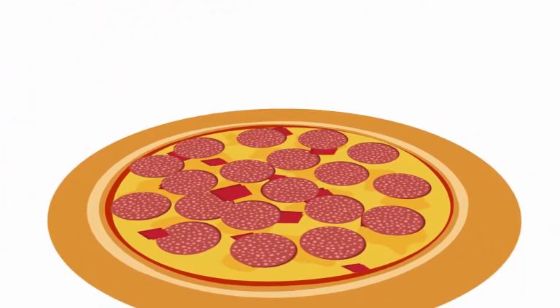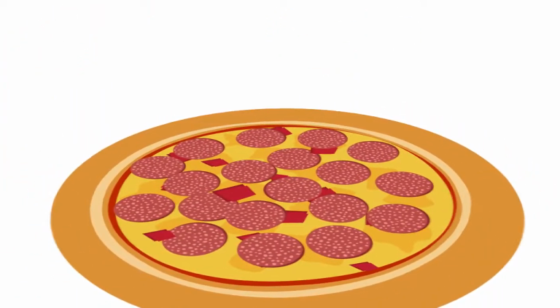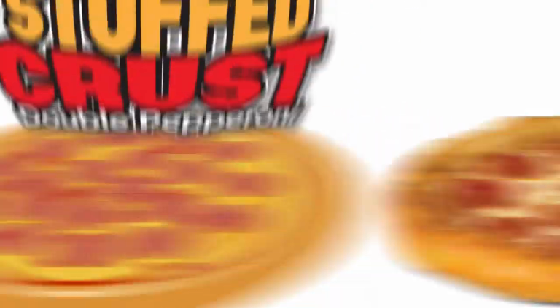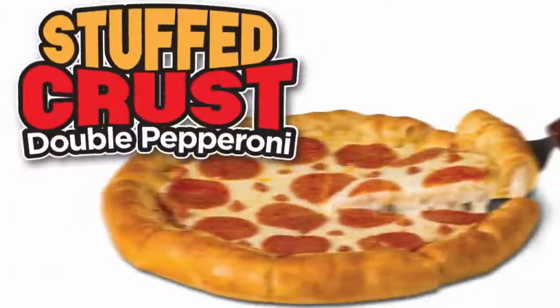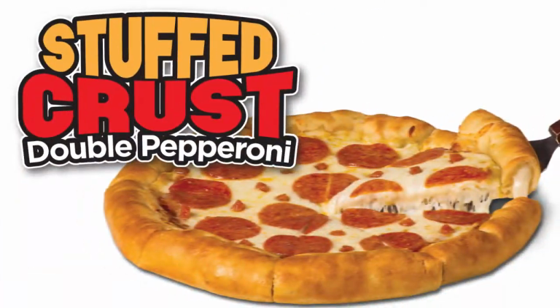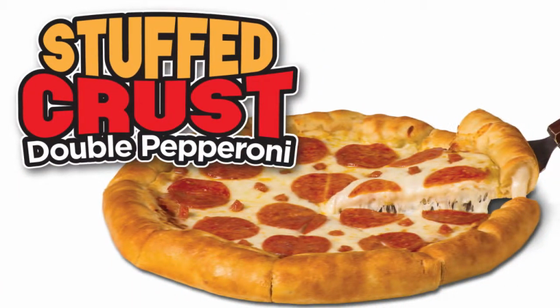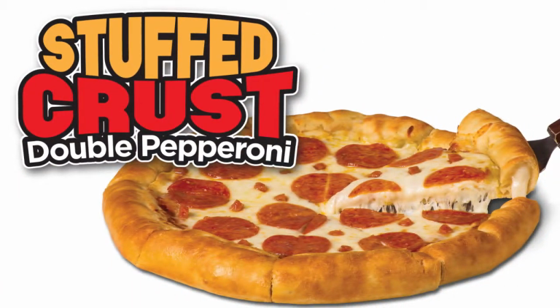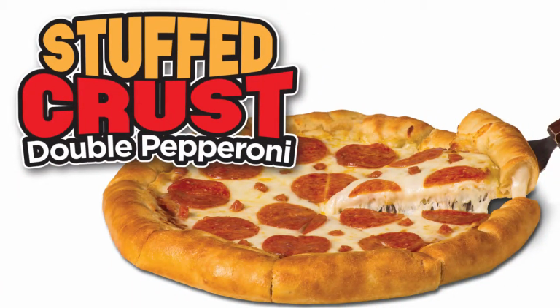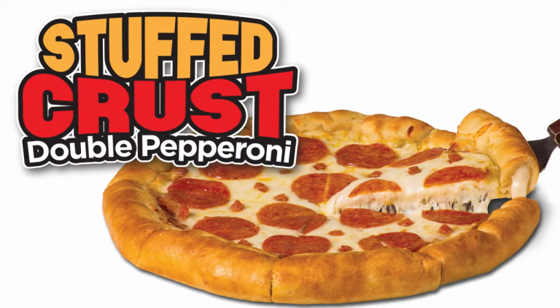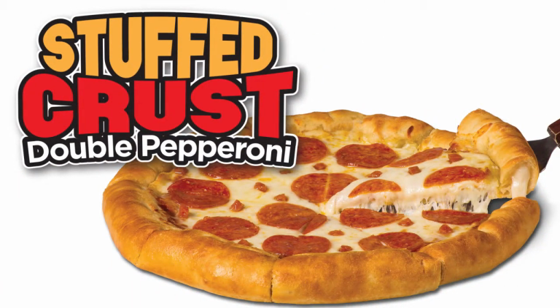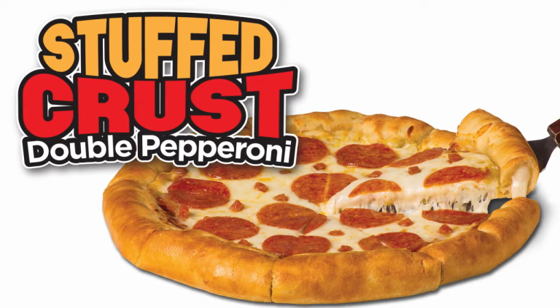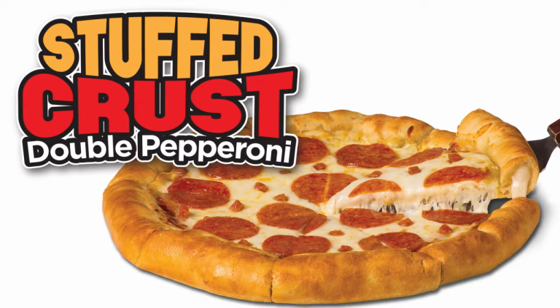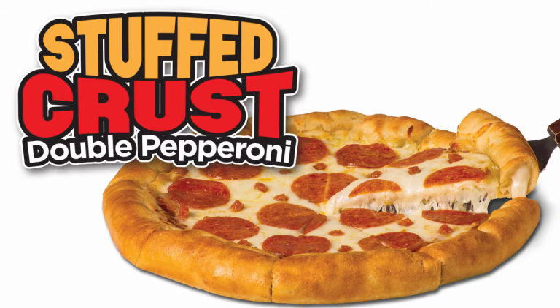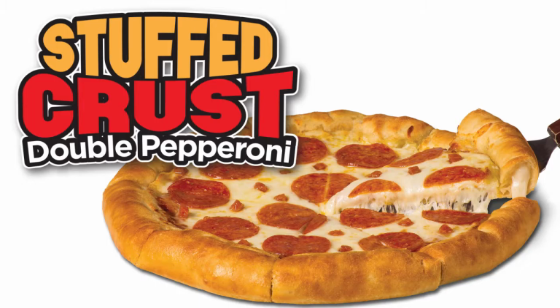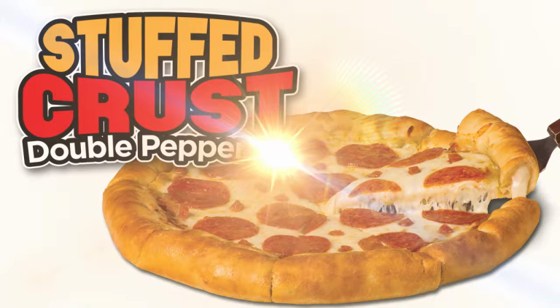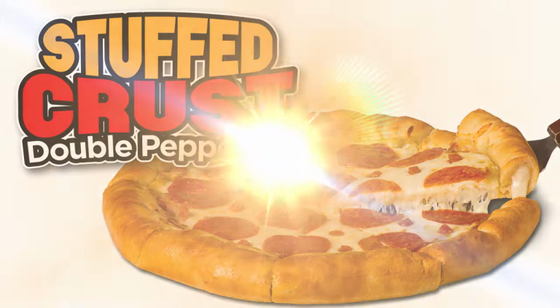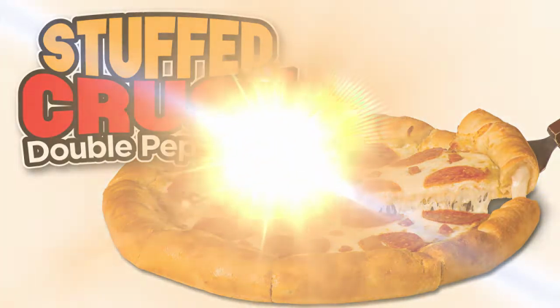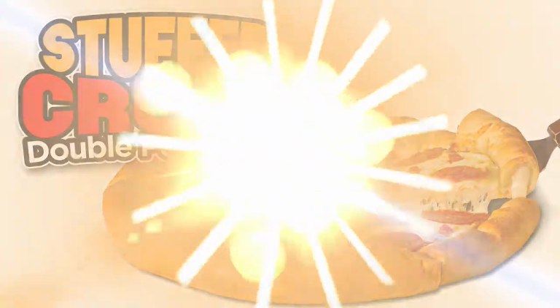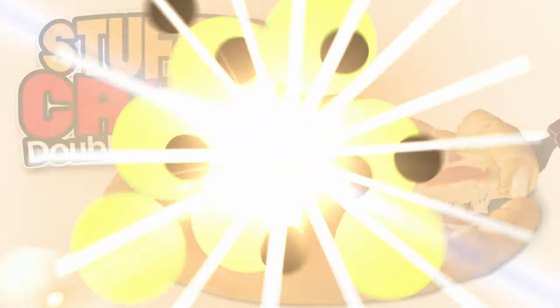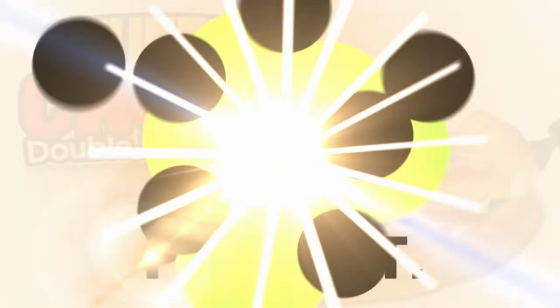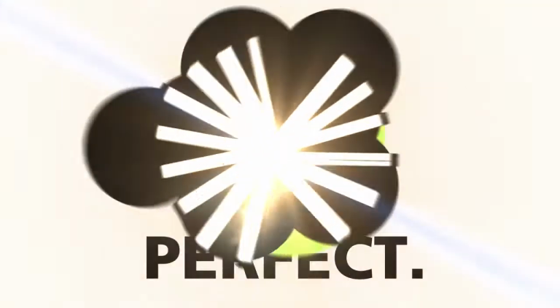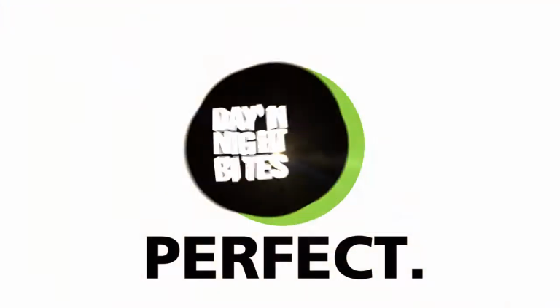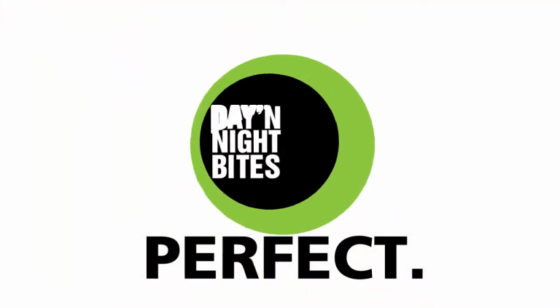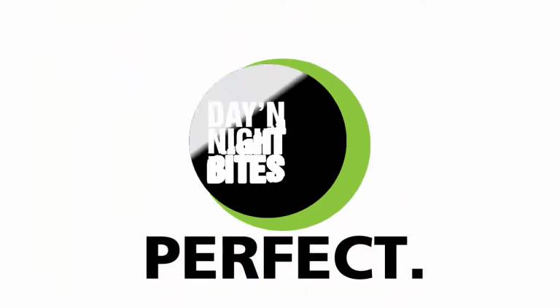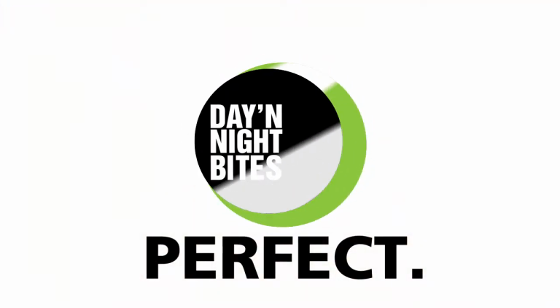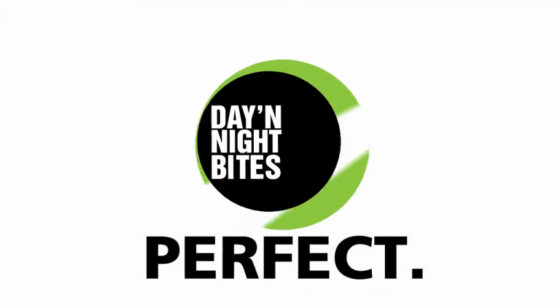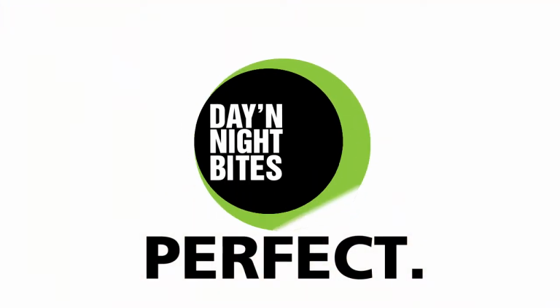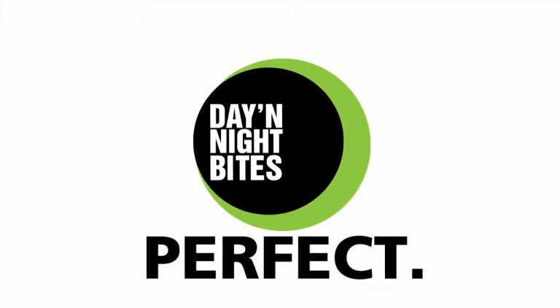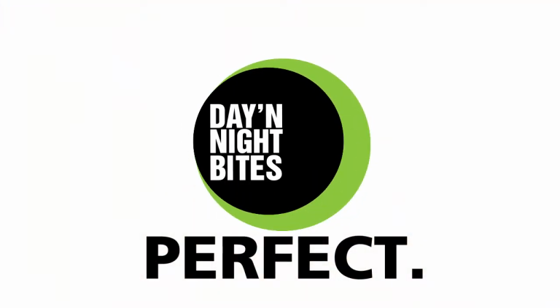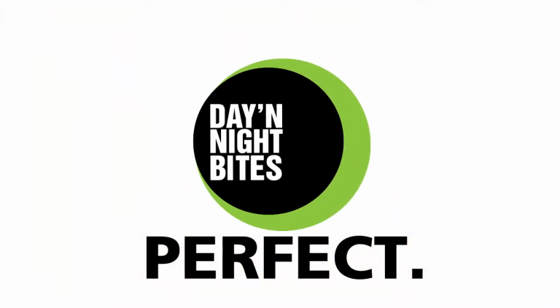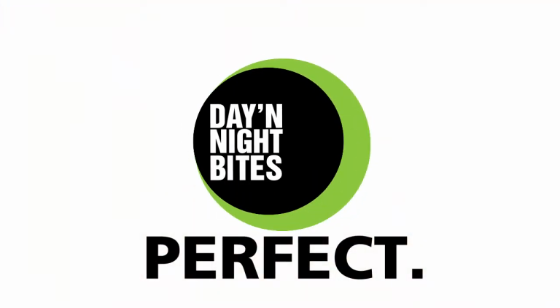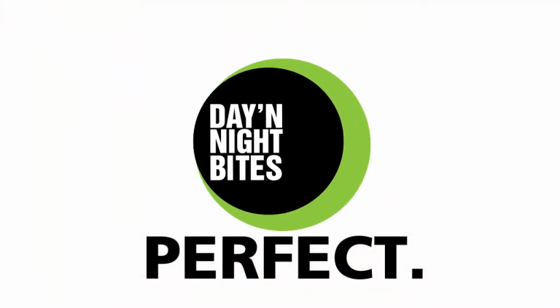The new stuffed crust pepperoni pizza from Day and Night Bites. It's perfect. Ask your distributor.